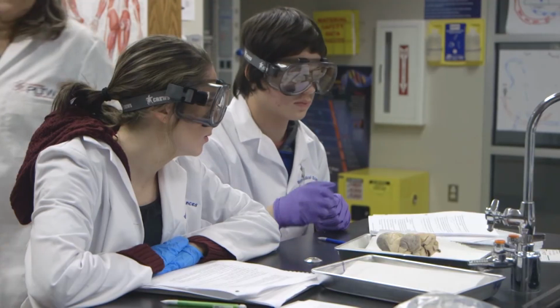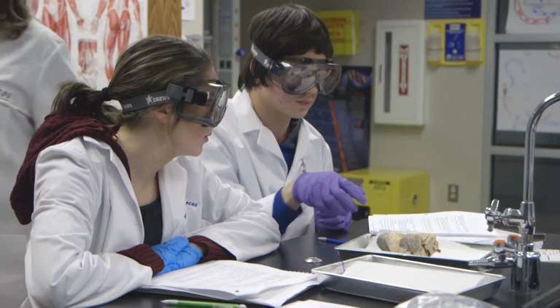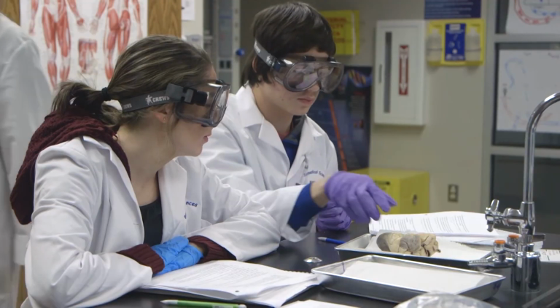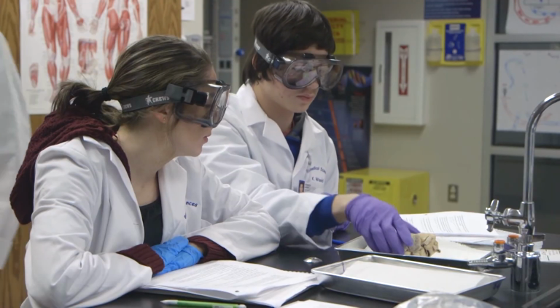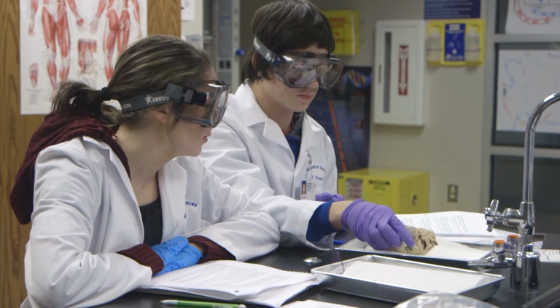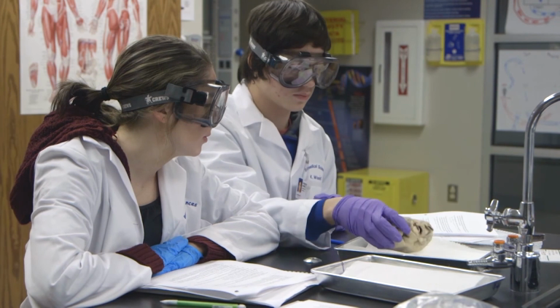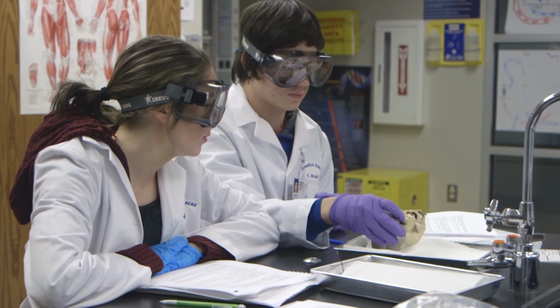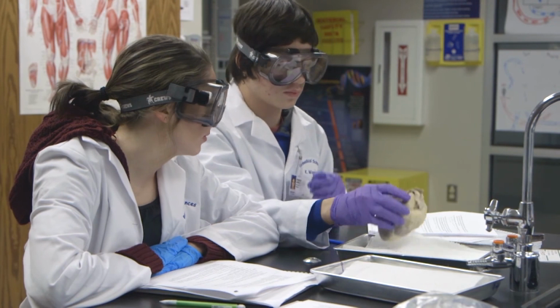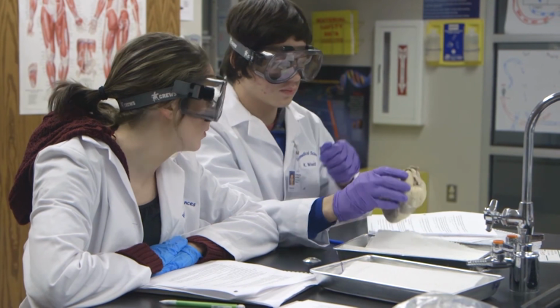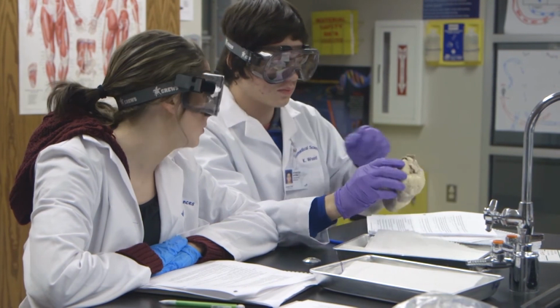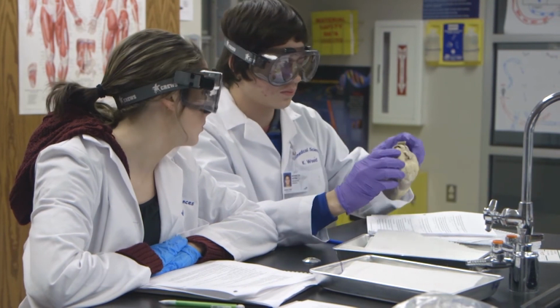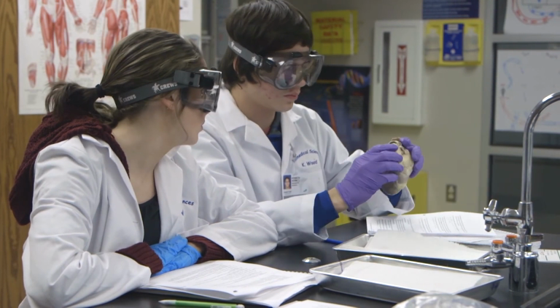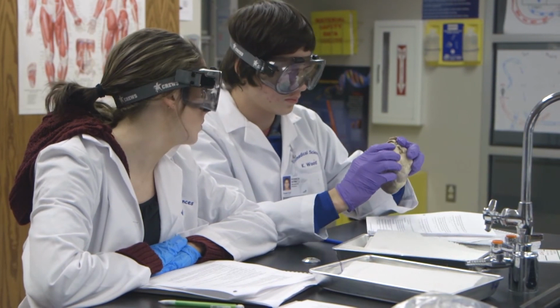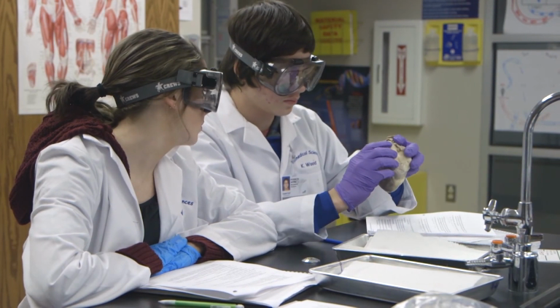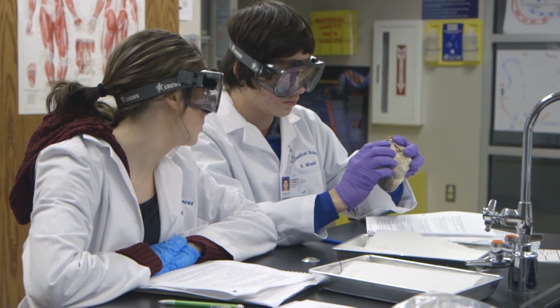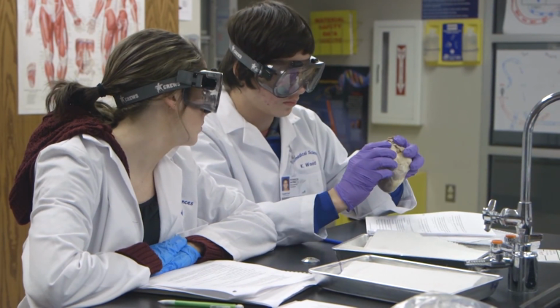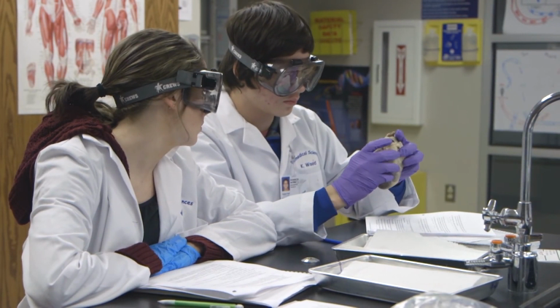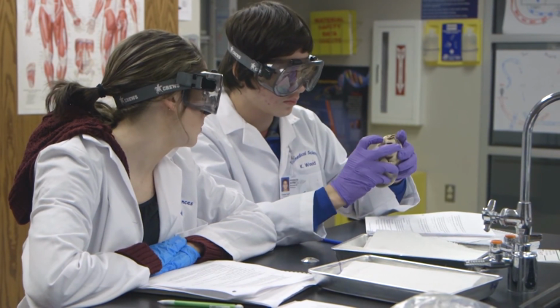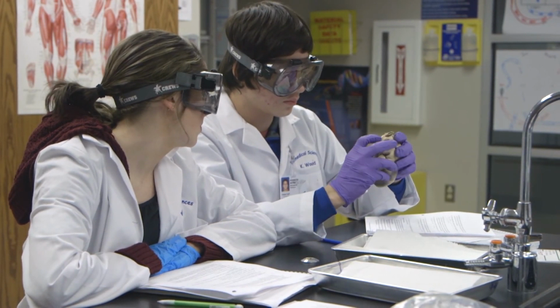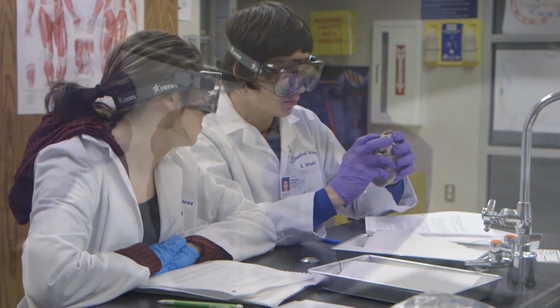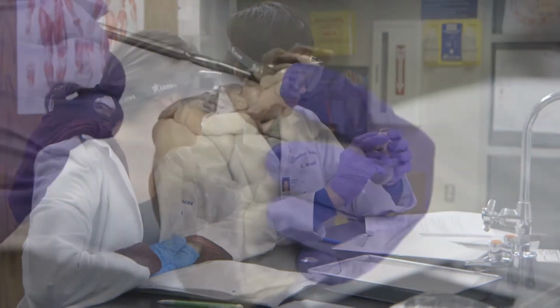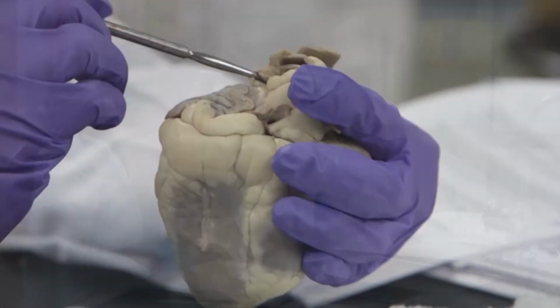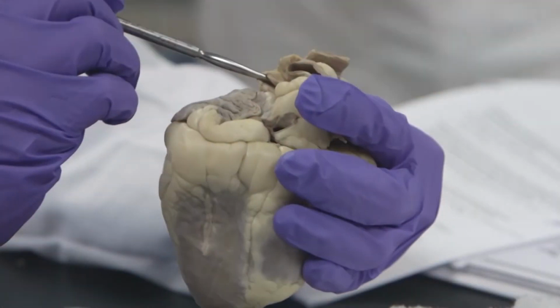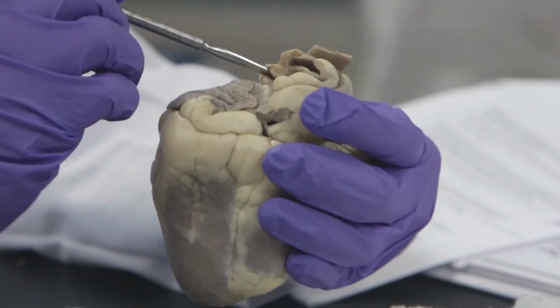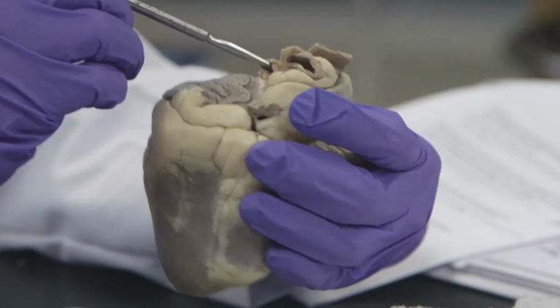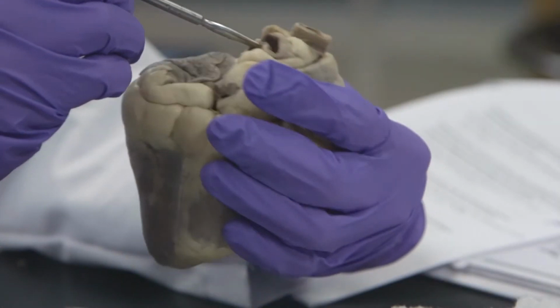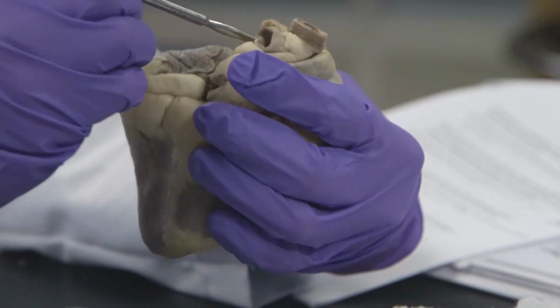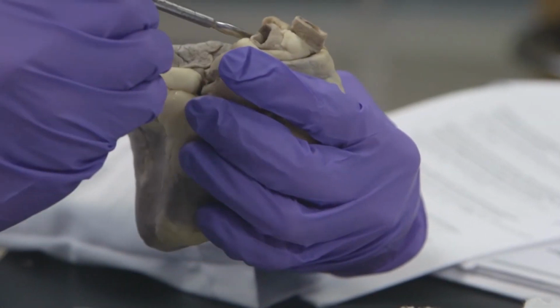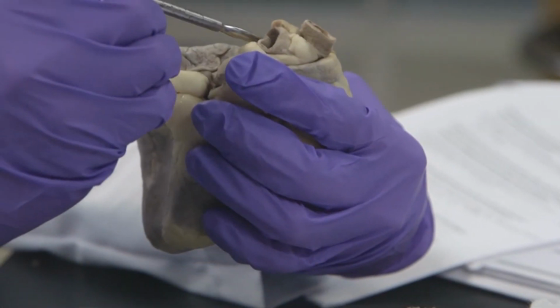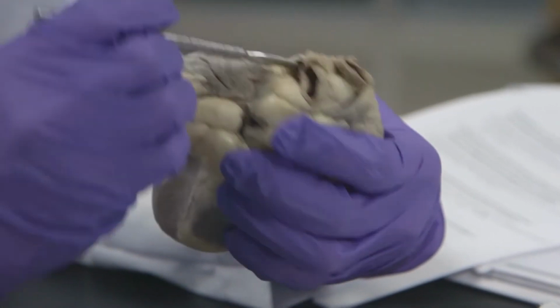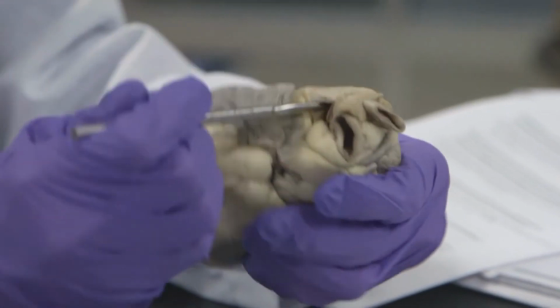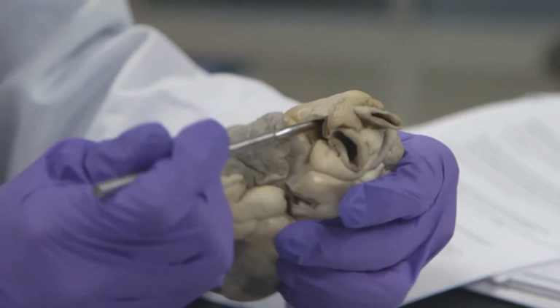Learning the science of life and preparing for a future that's on the cutting edge.